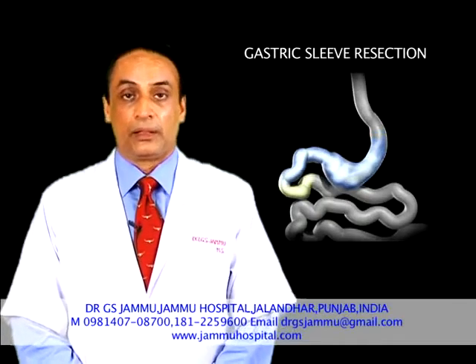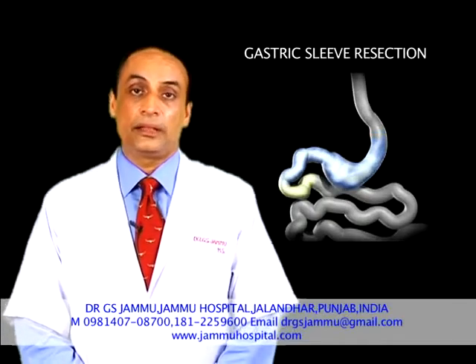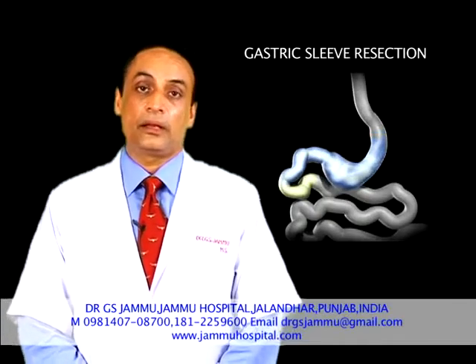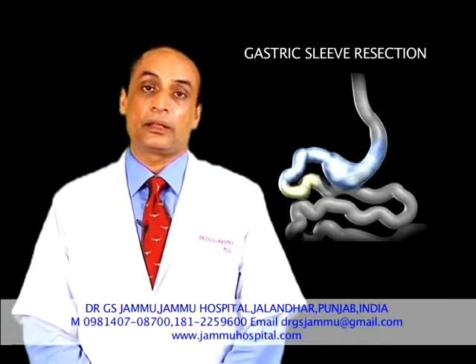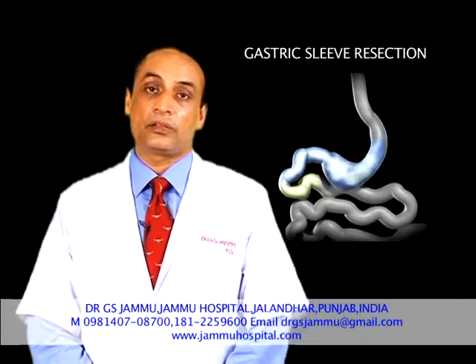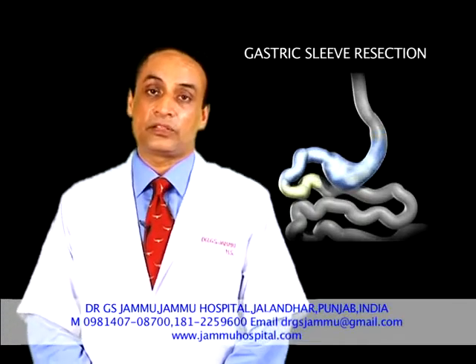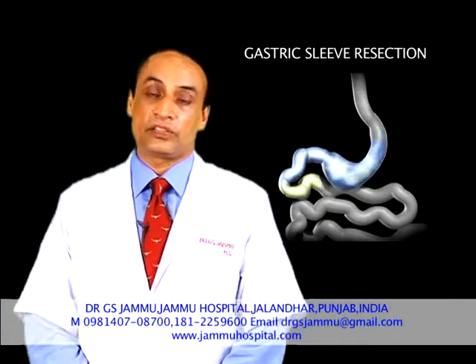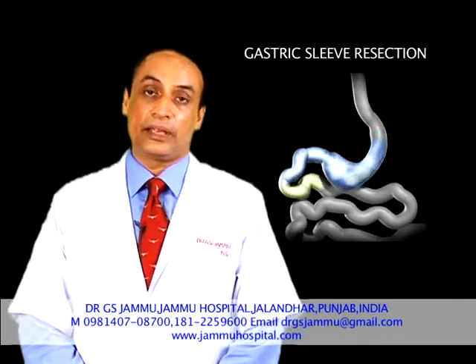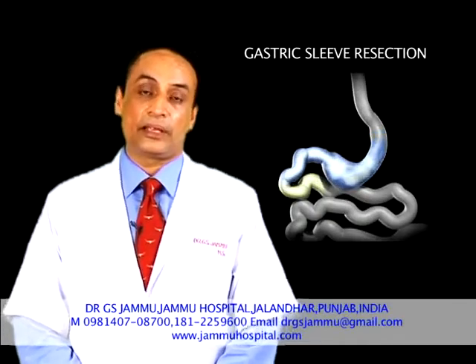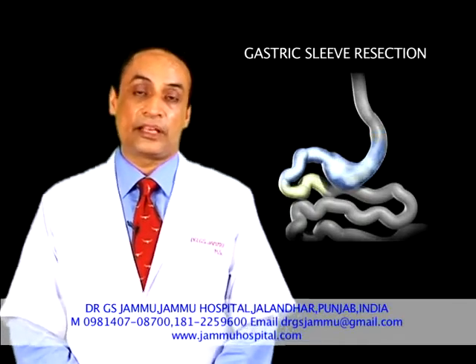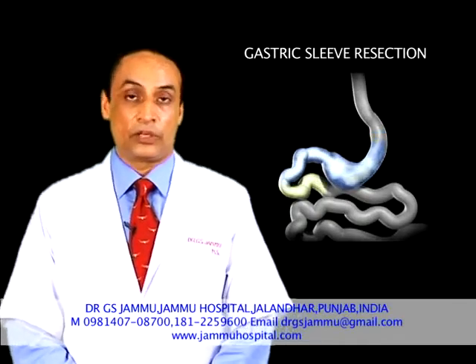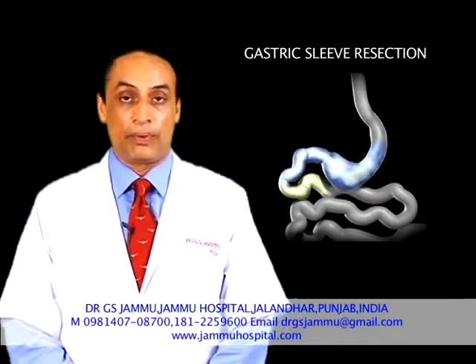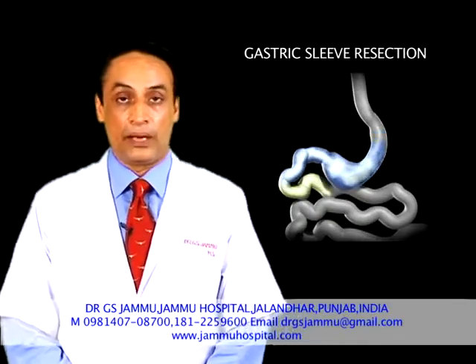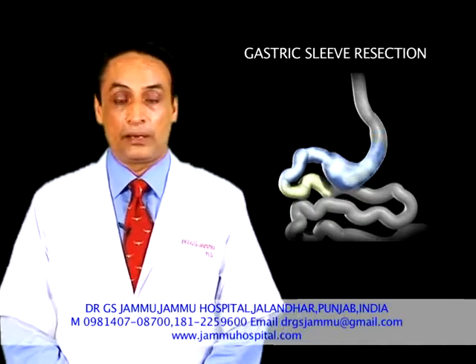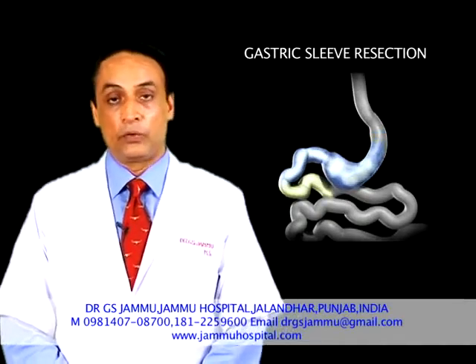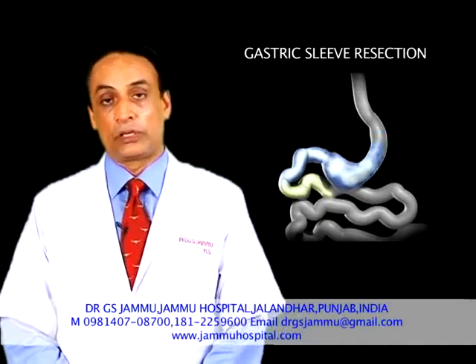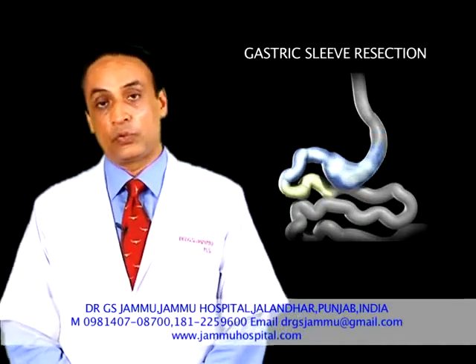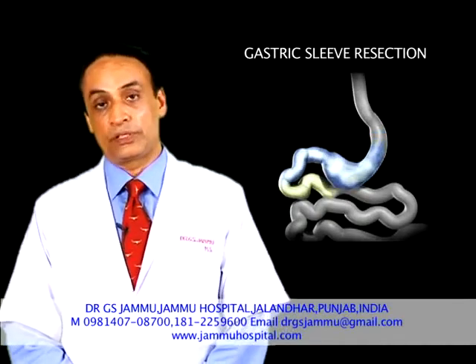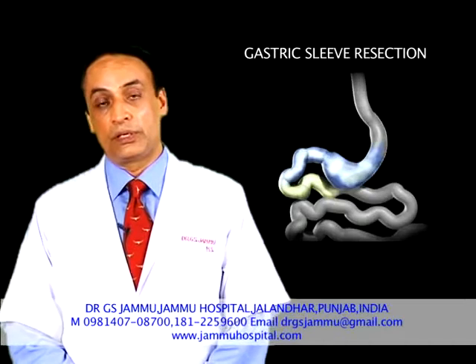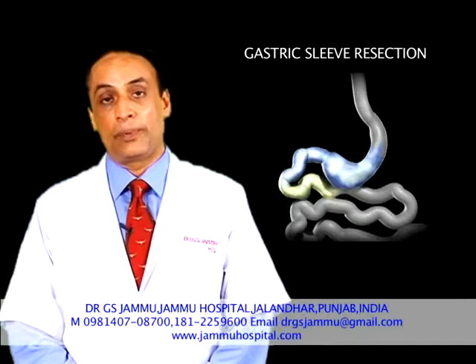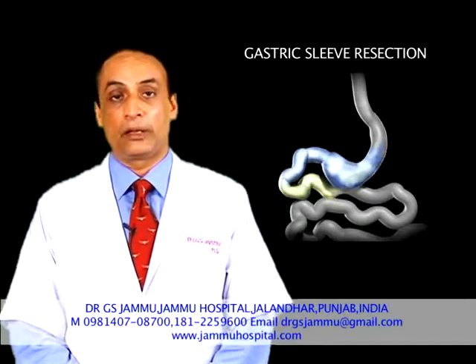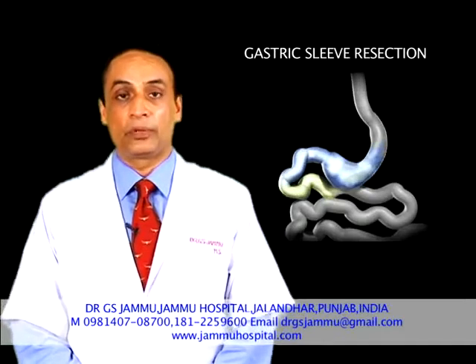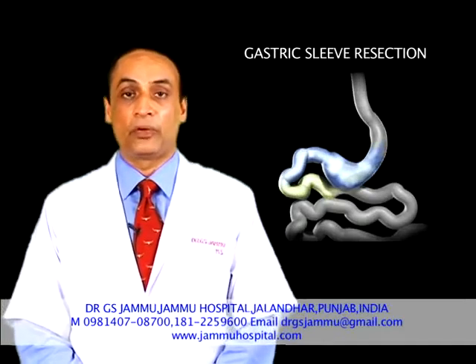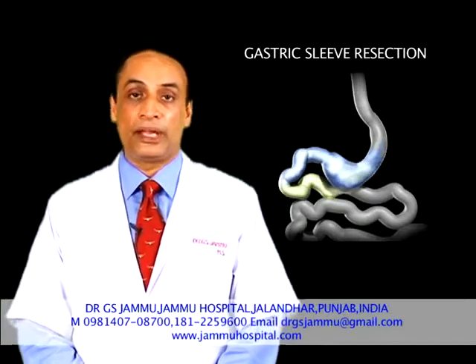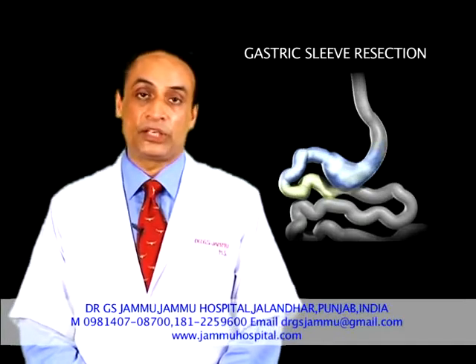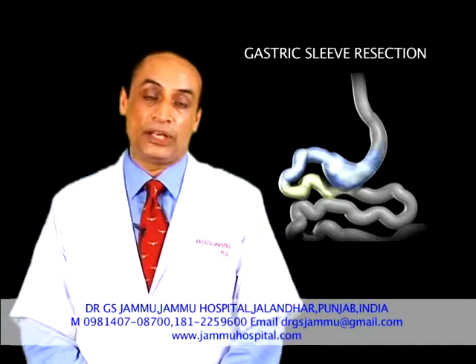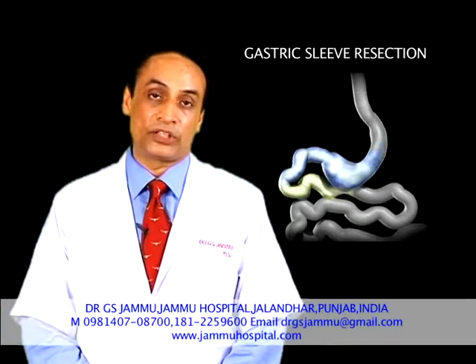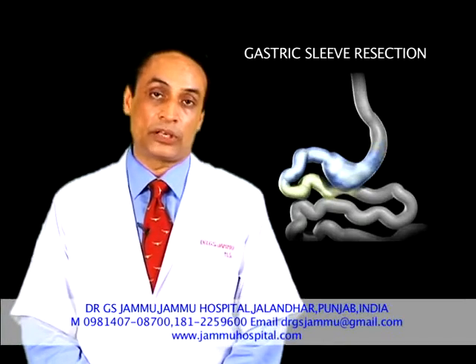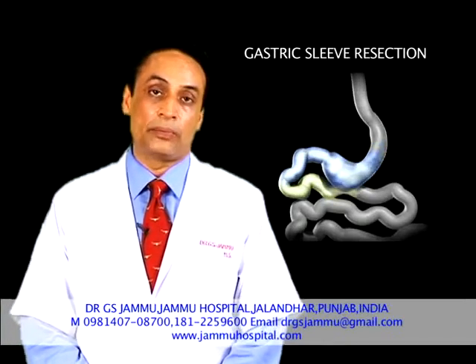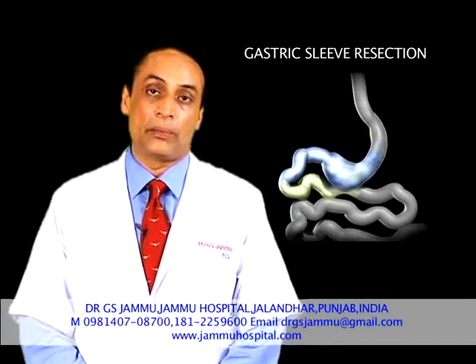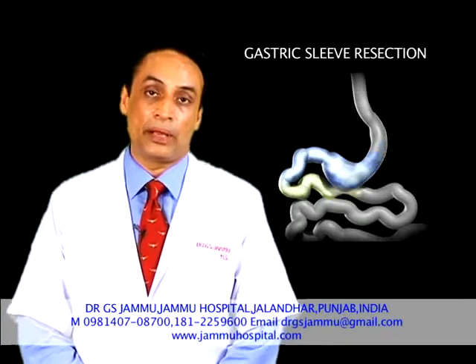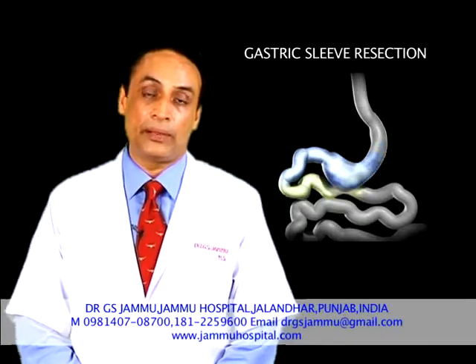There are other surgeries like gastric band and duodenal switch, depending on the age, indication, and BMI. We do those surgeries too.